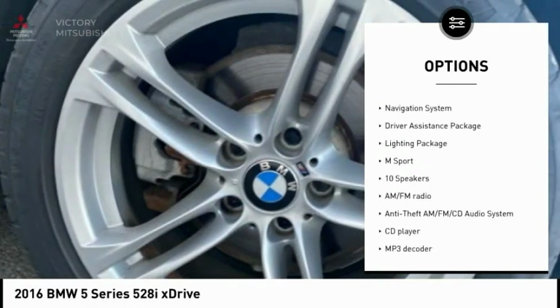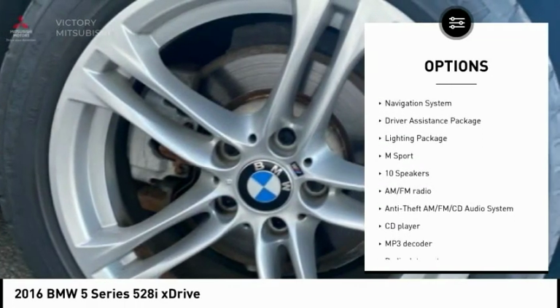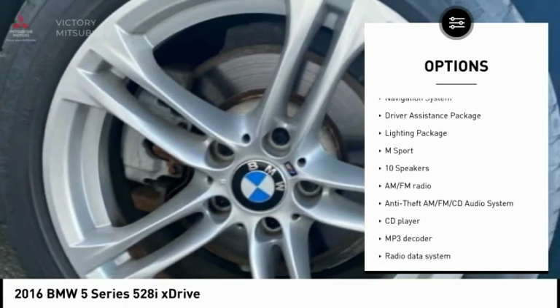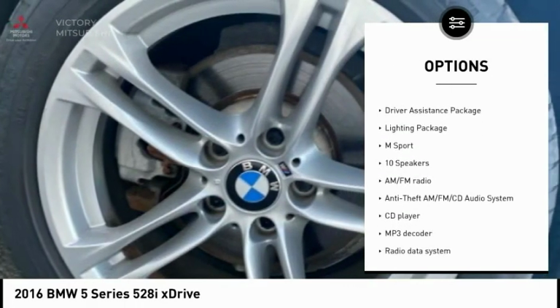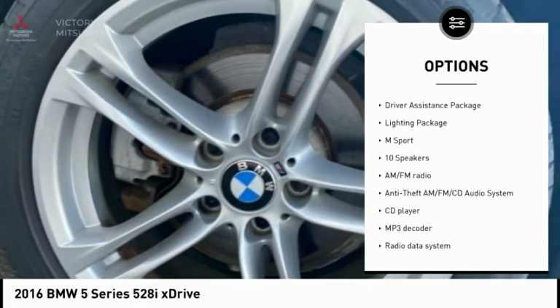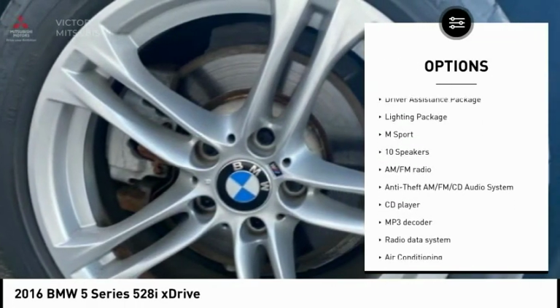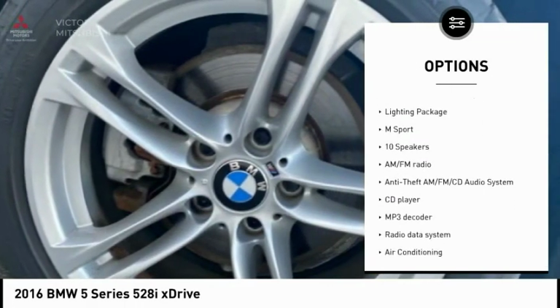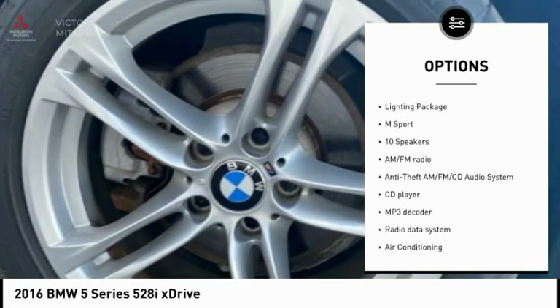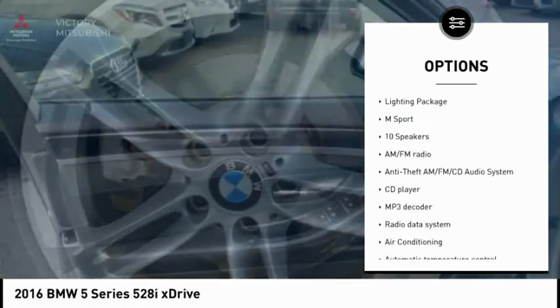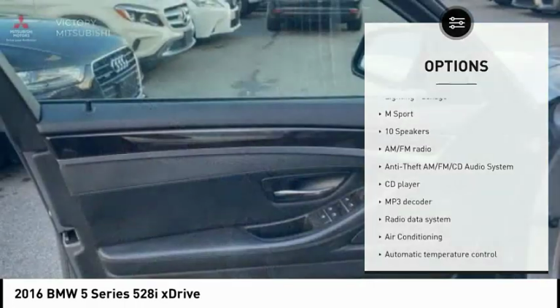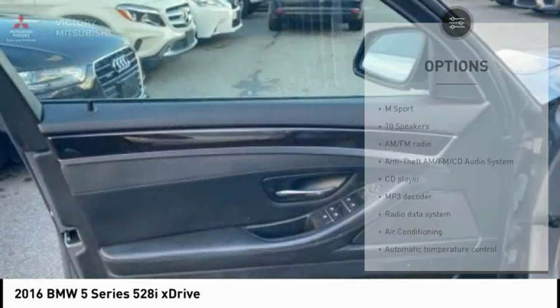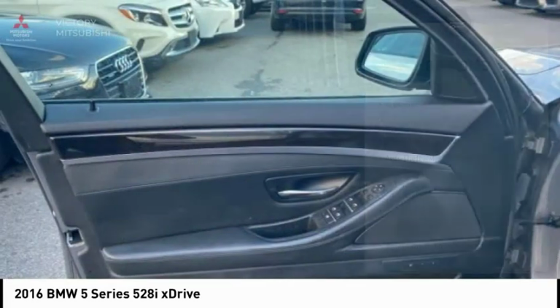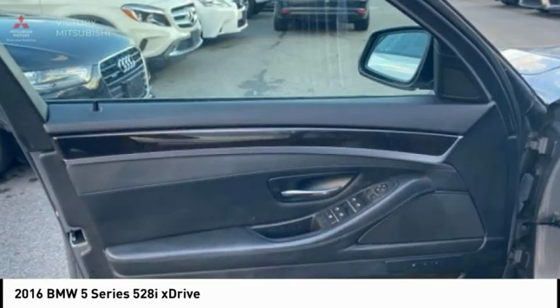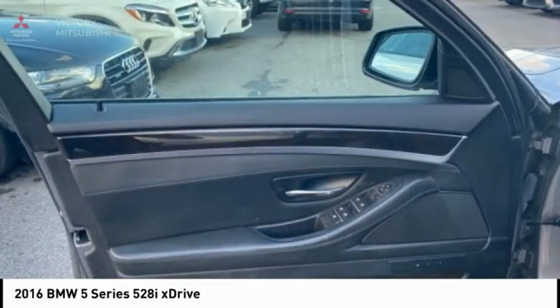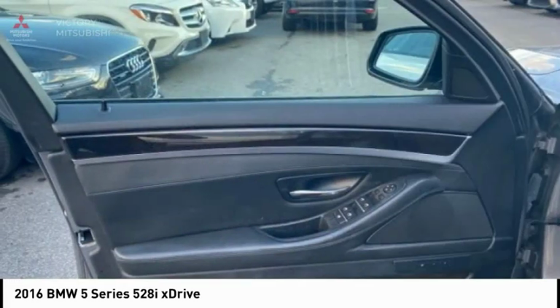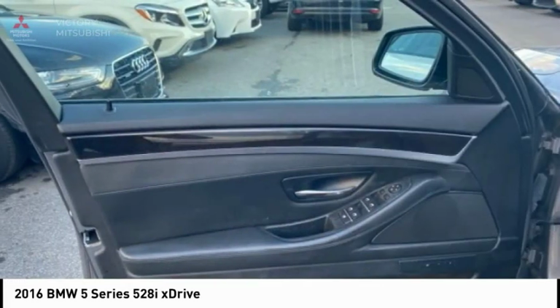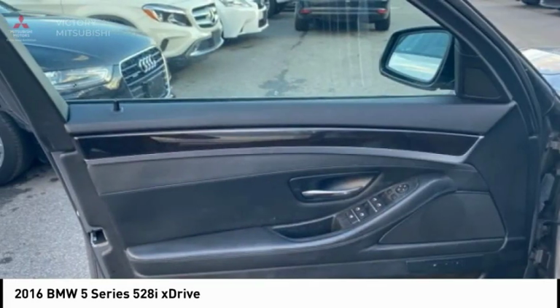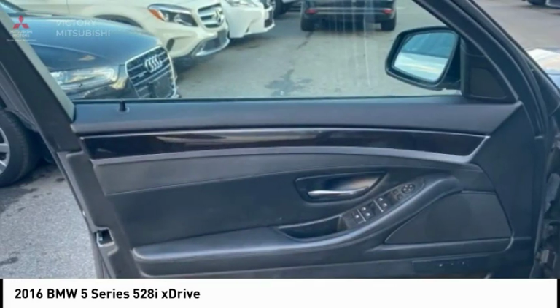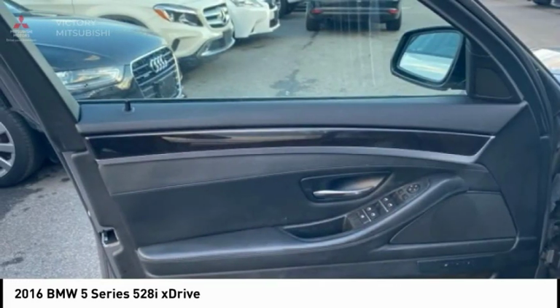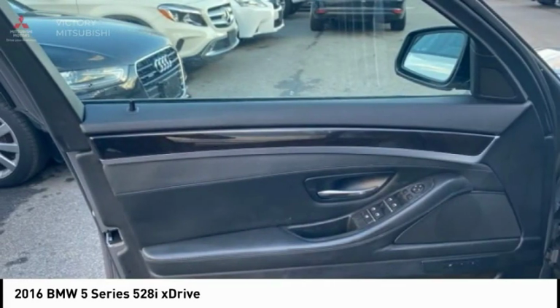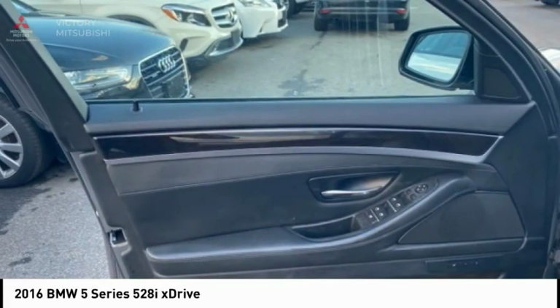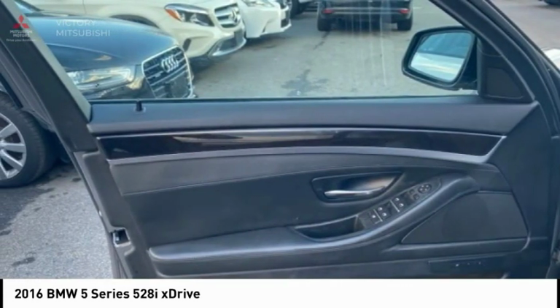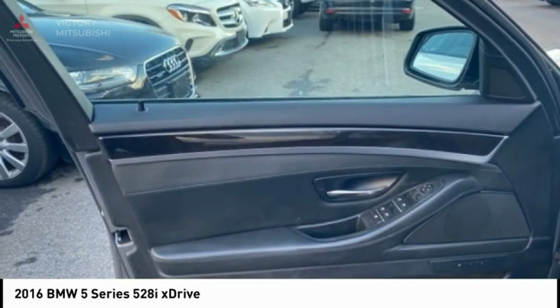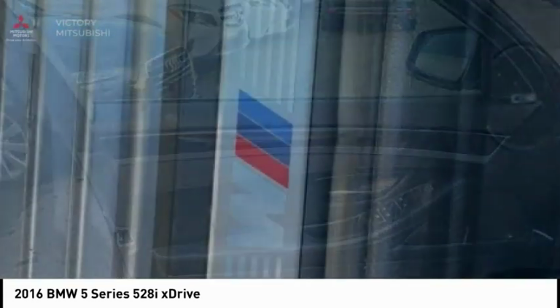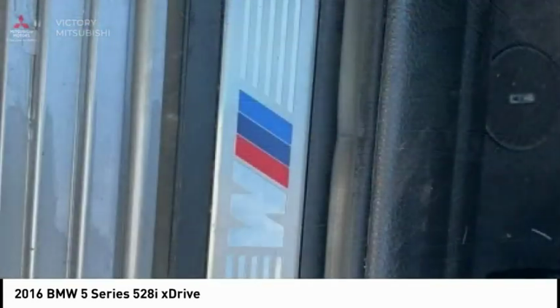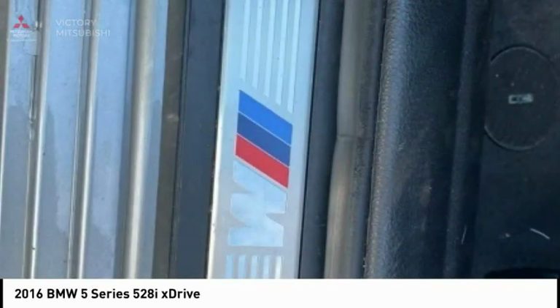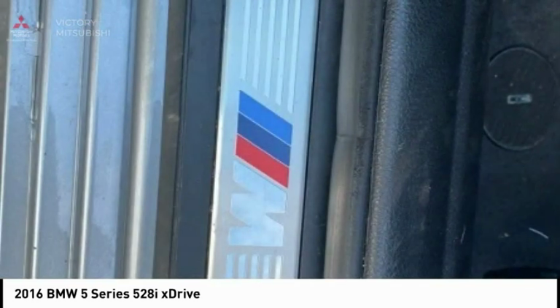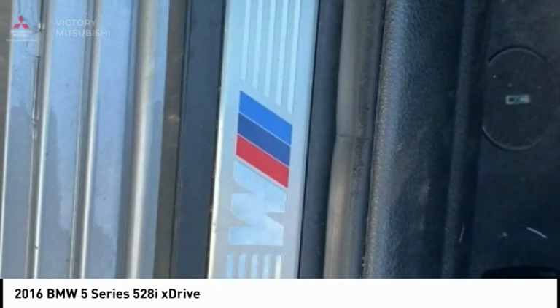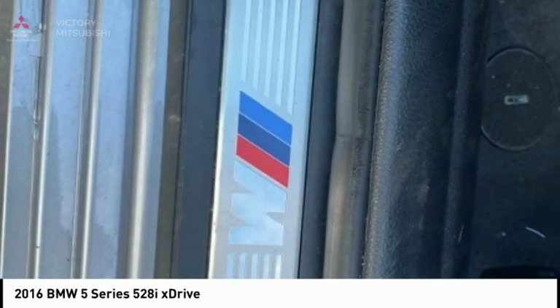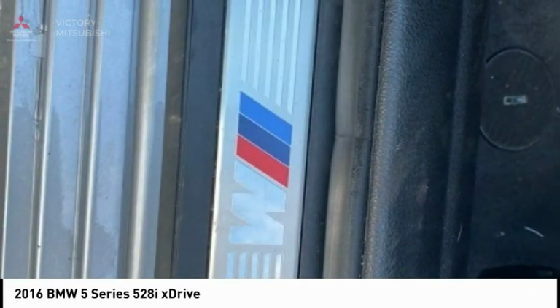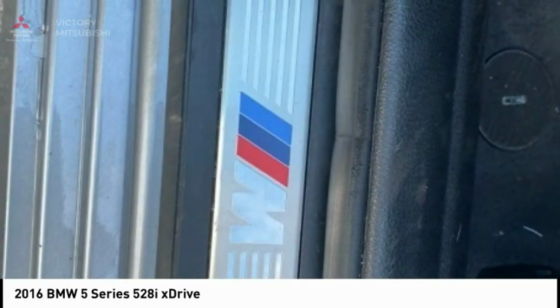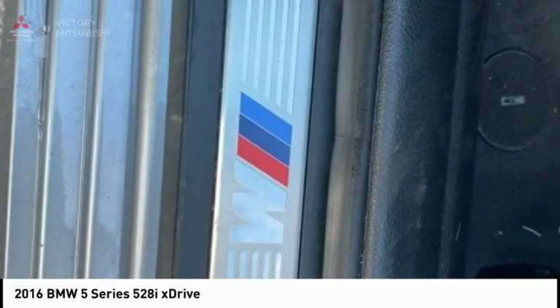Speed control, 4-wheel disc brakes, power moonroof, M-Sport package, rain-sensing wipers.